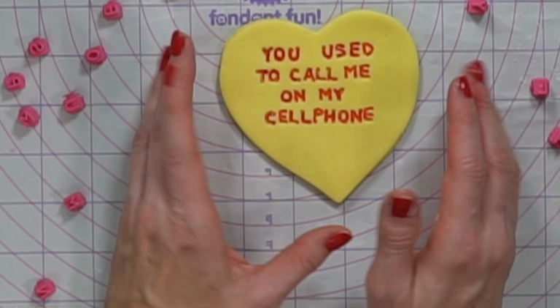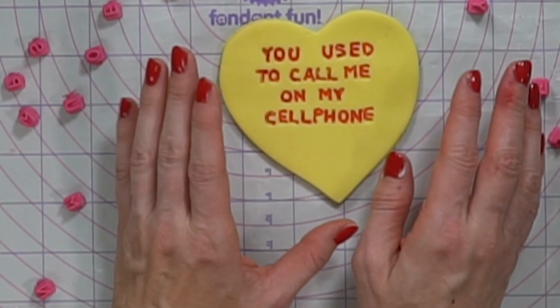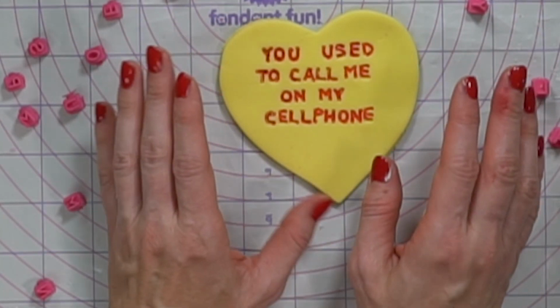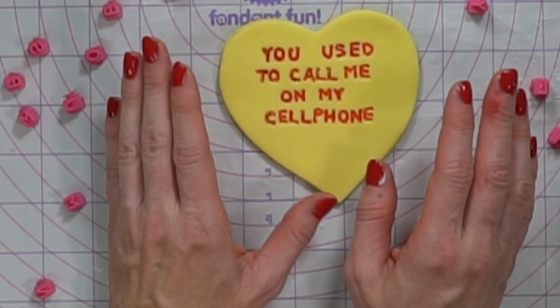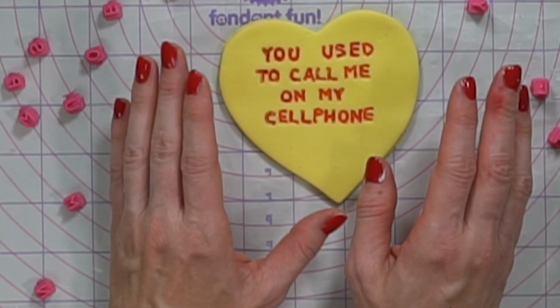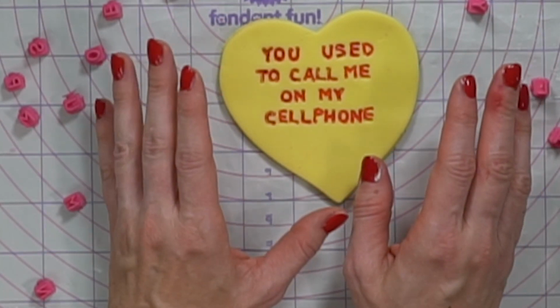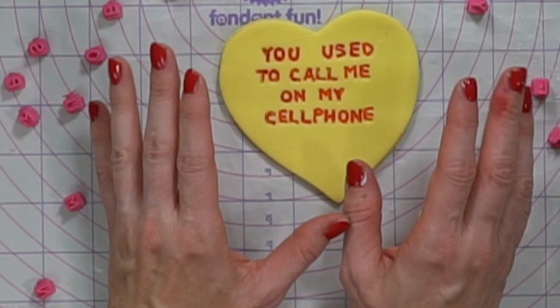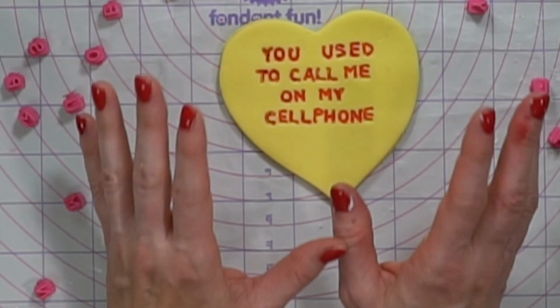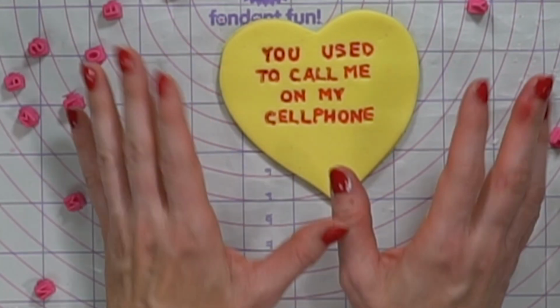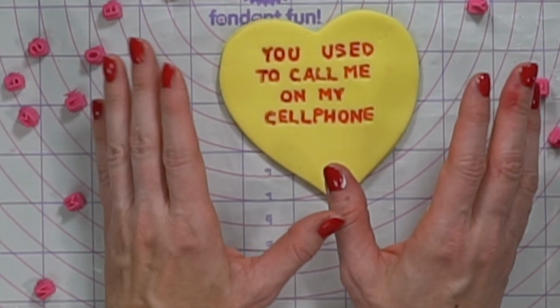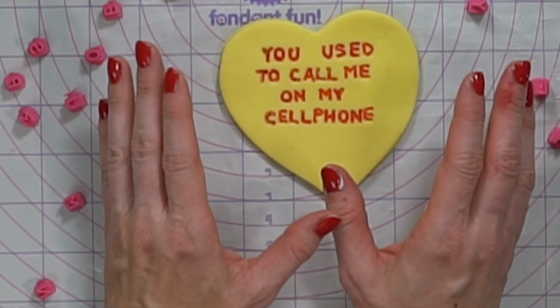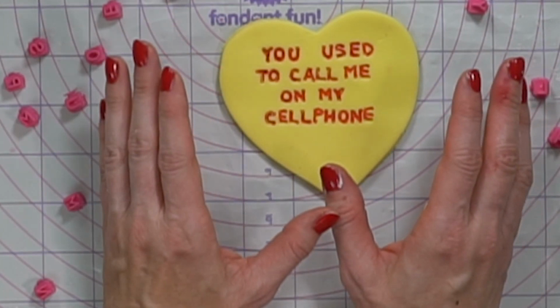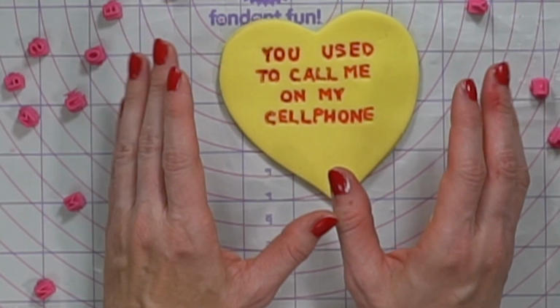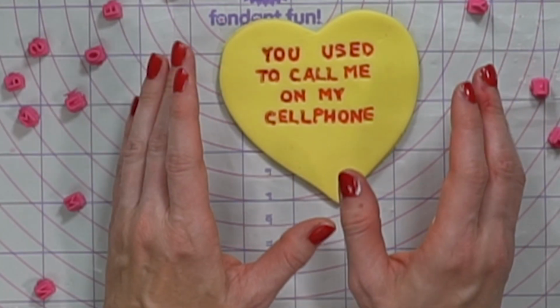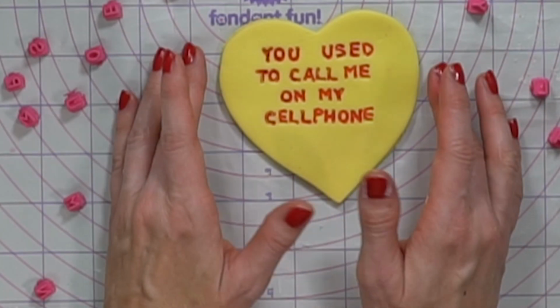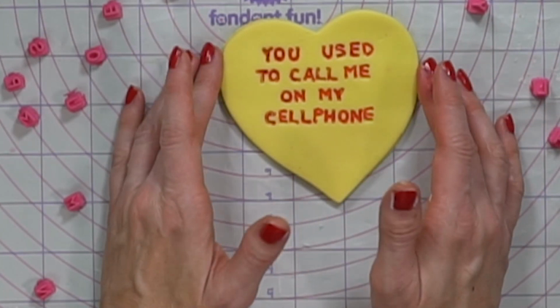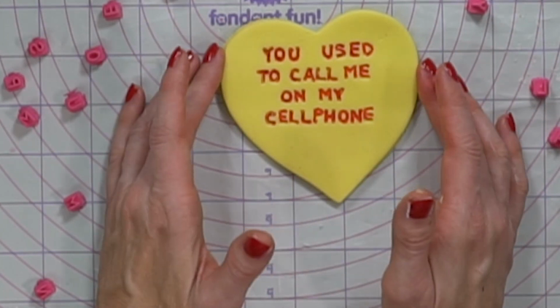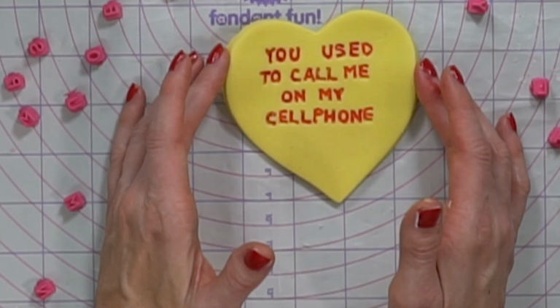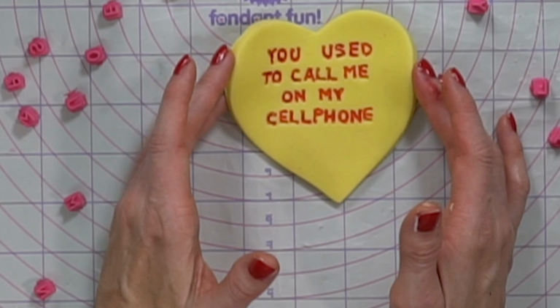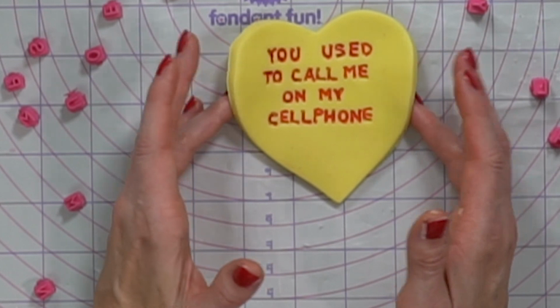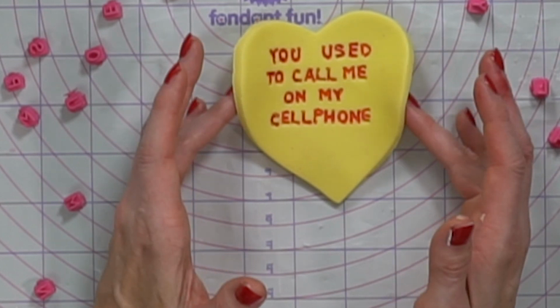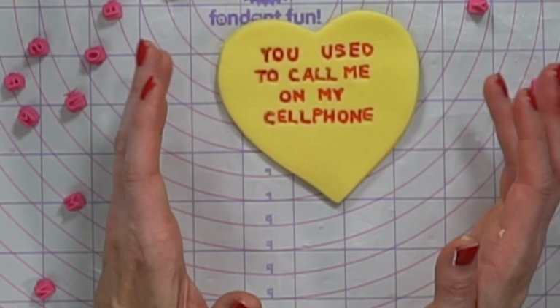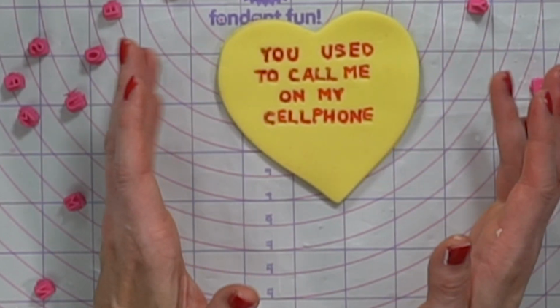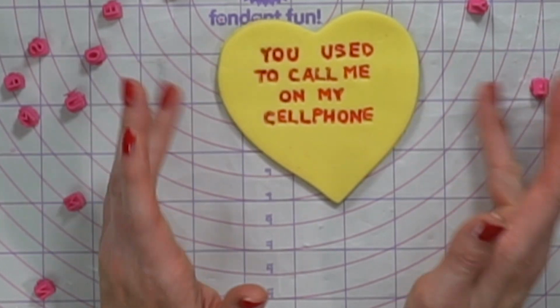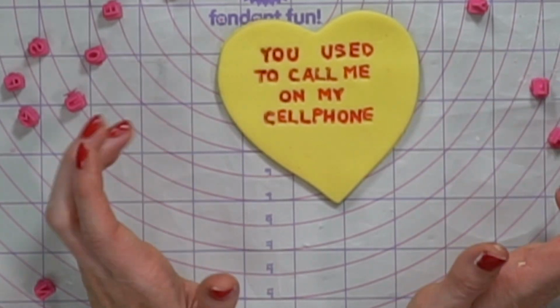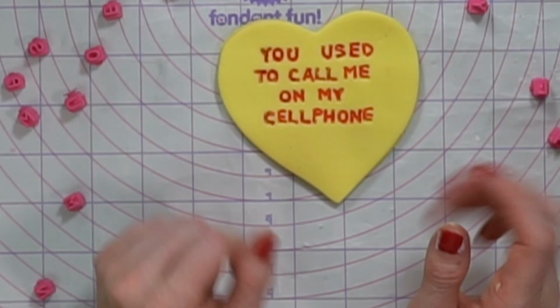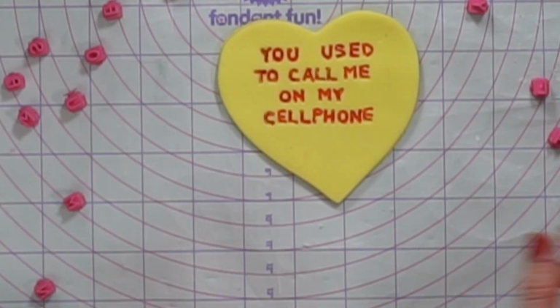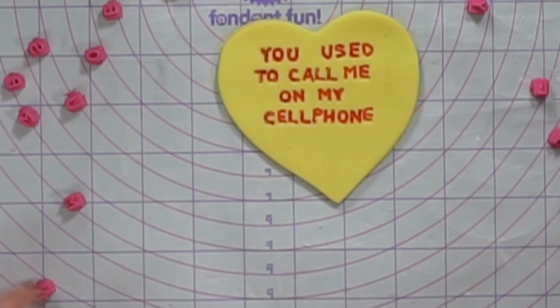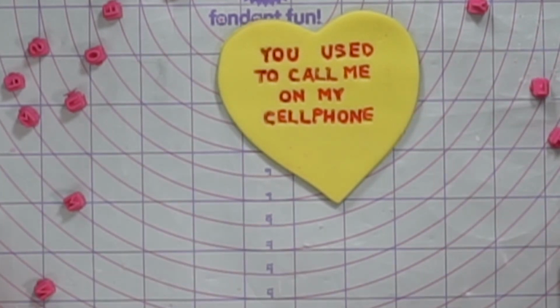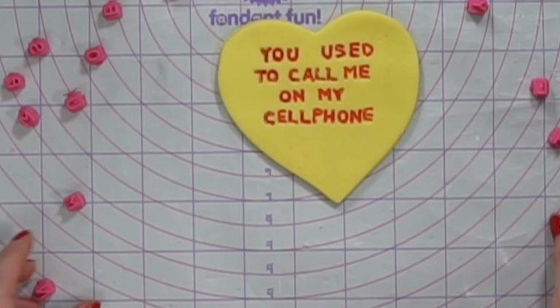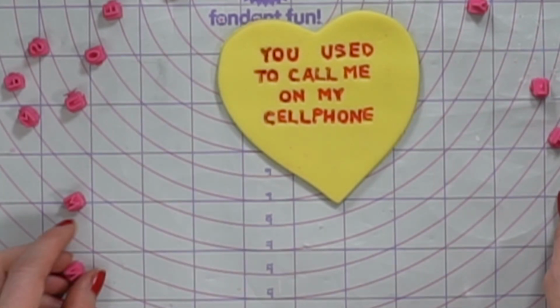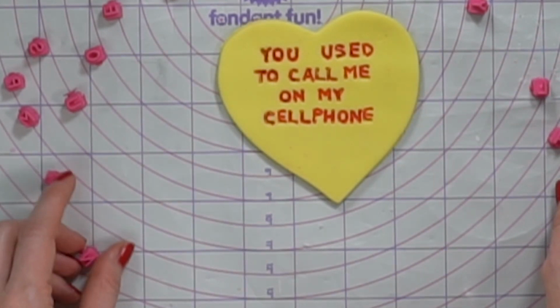The conversation heart looks great. You are going to want to let these dry before you stick them onto the cake.